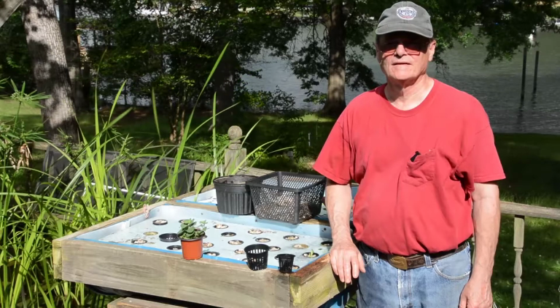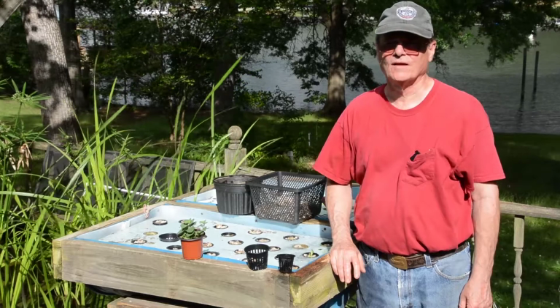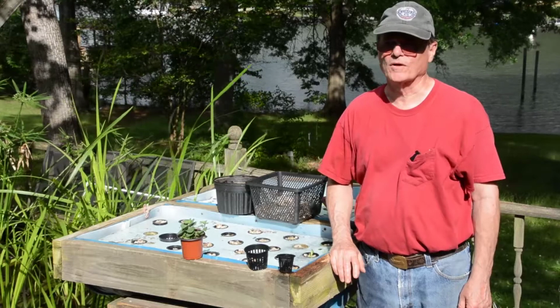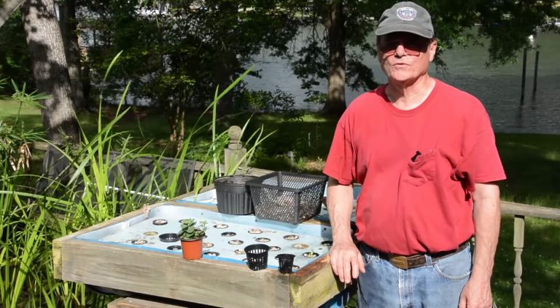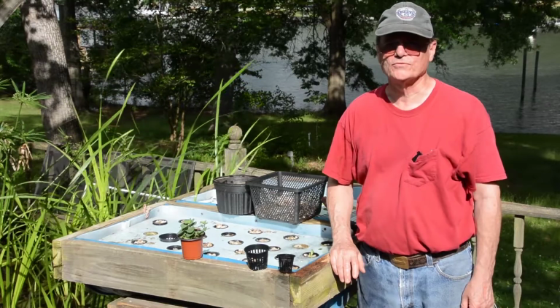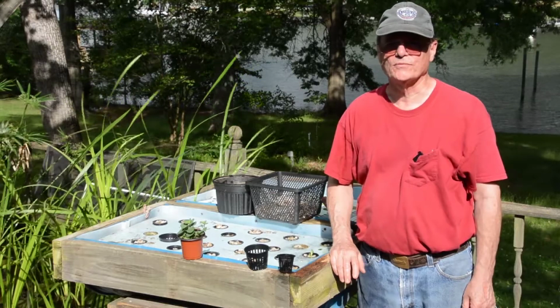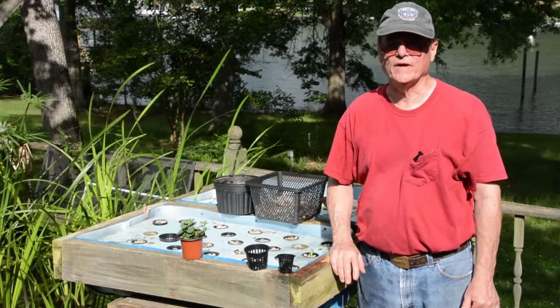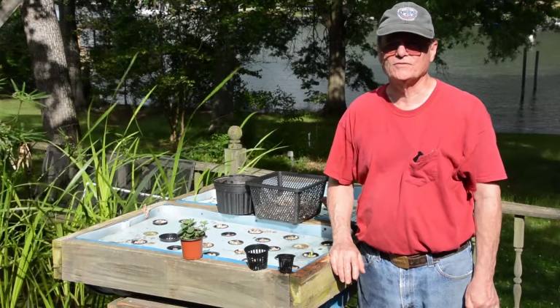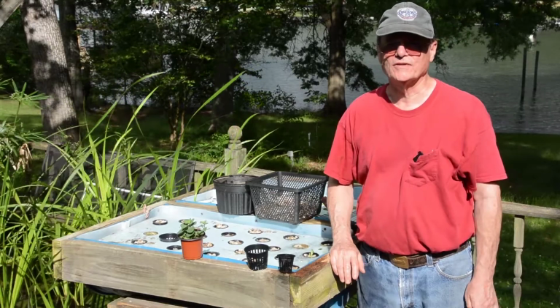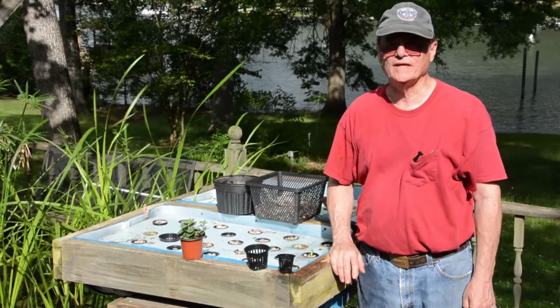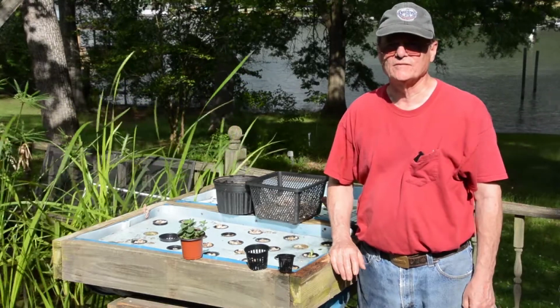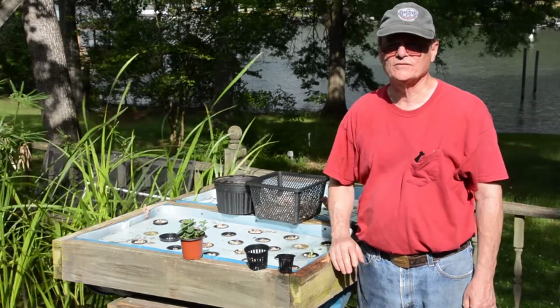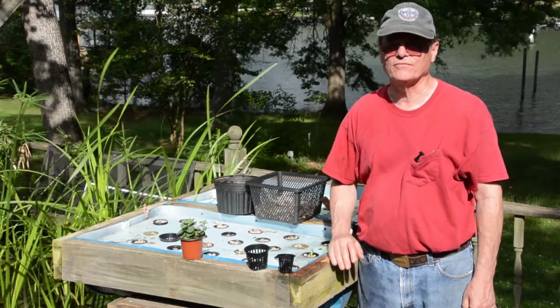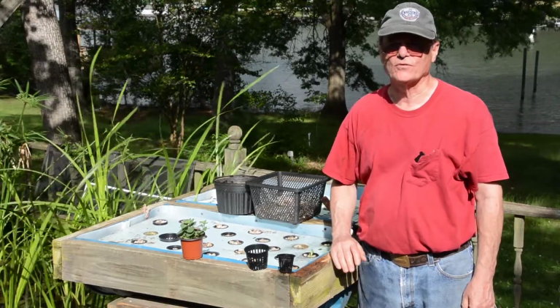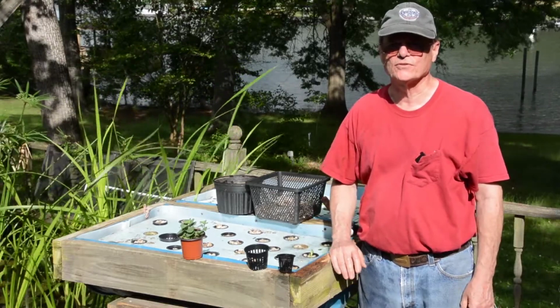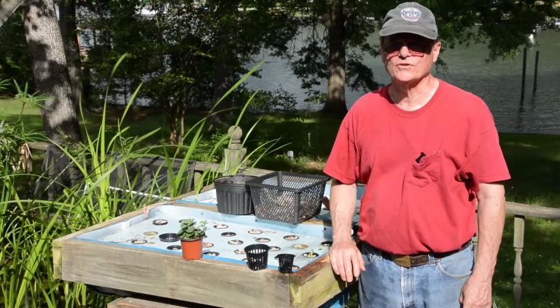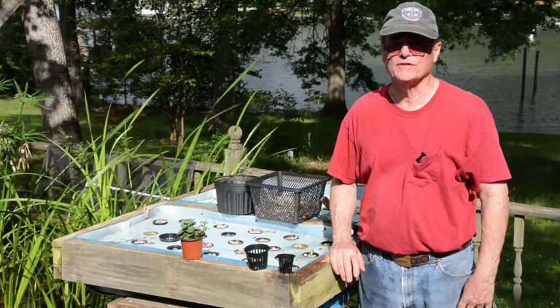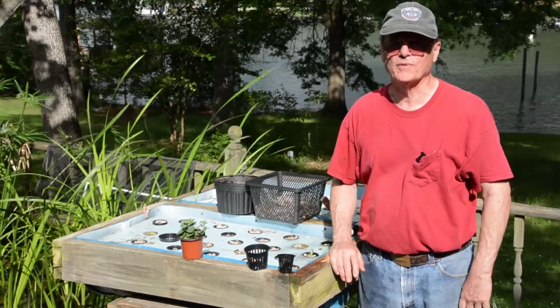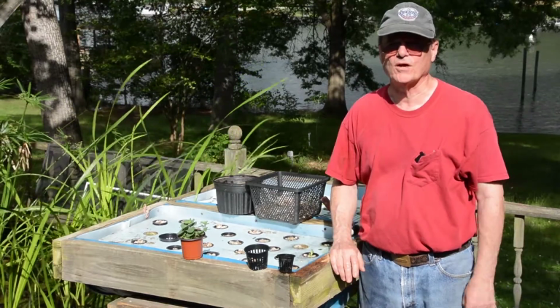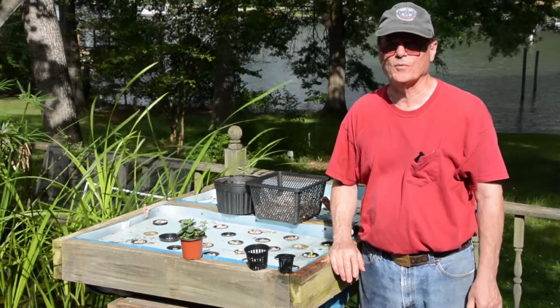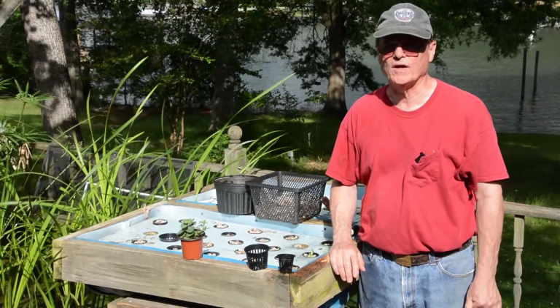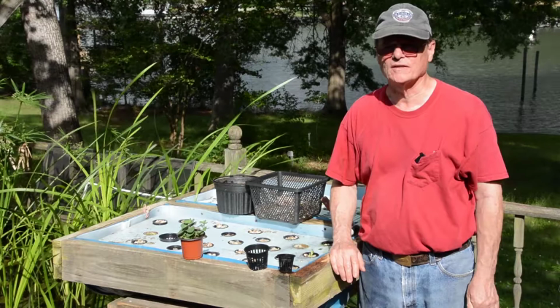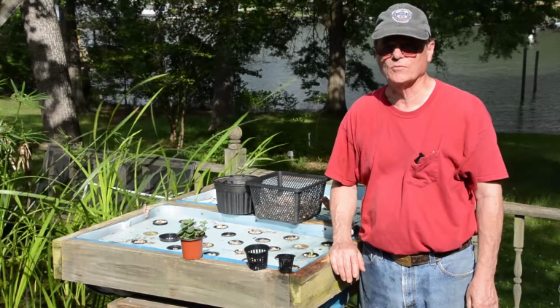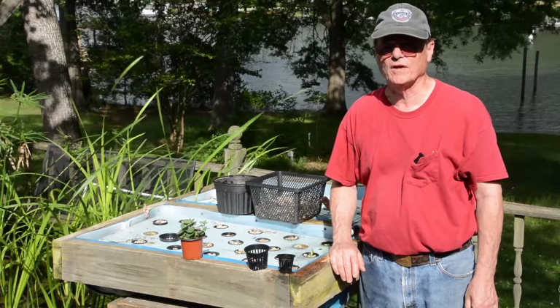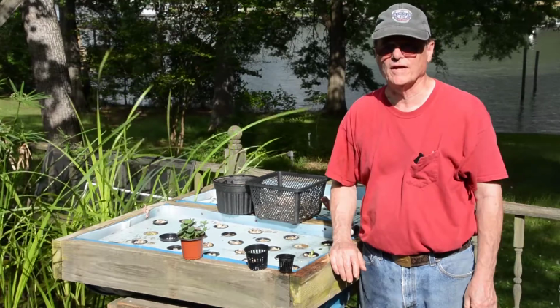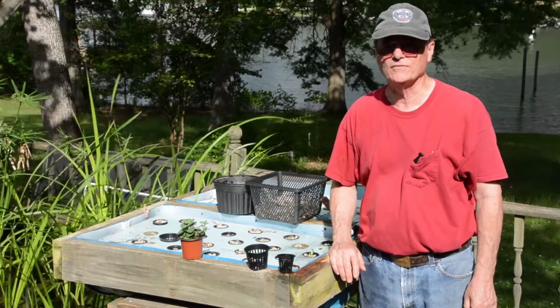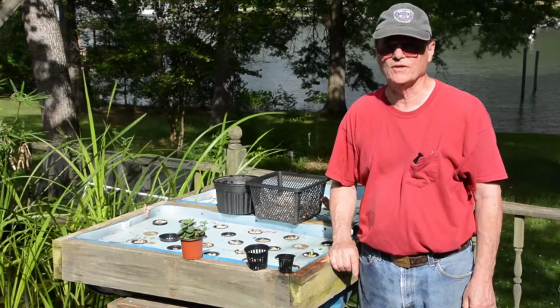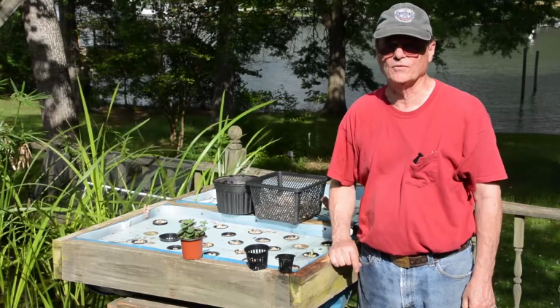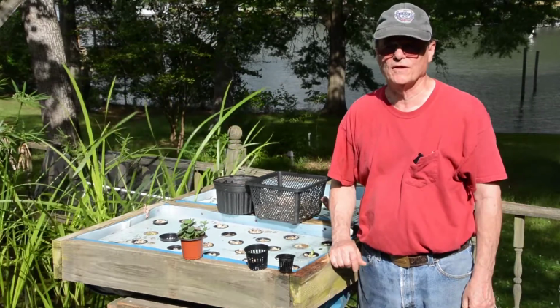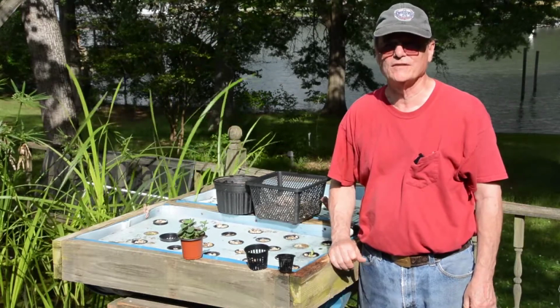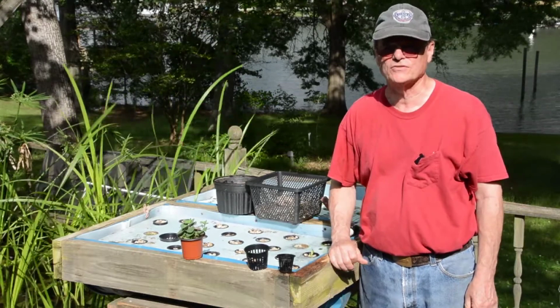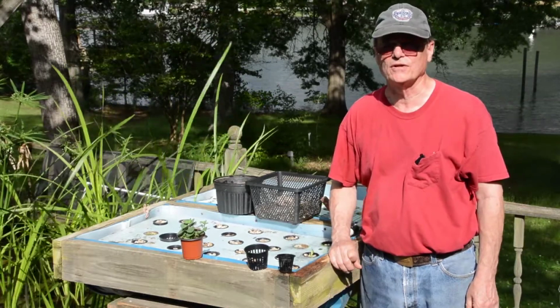Hello, welcome to Do It Yourself with Wayne. Today, this is our fourth in the series about aquaponics. It will be our last video in this series.